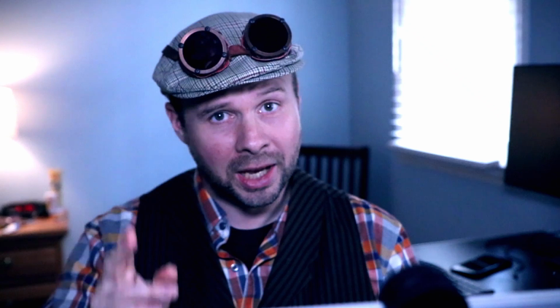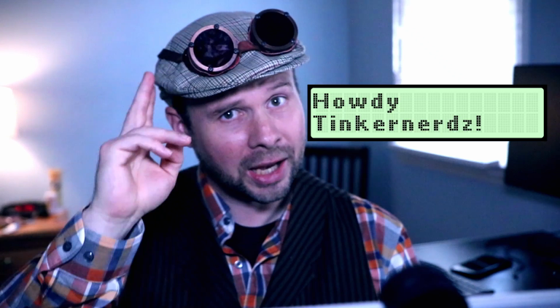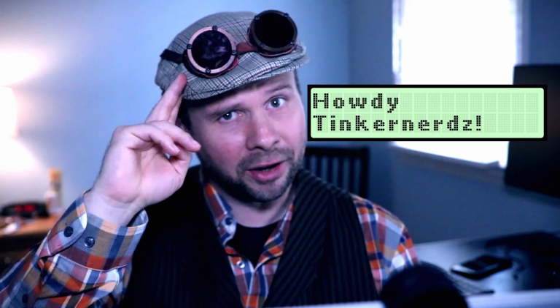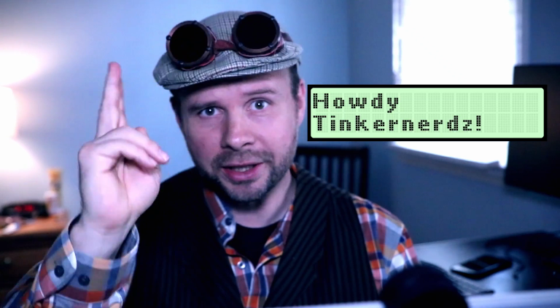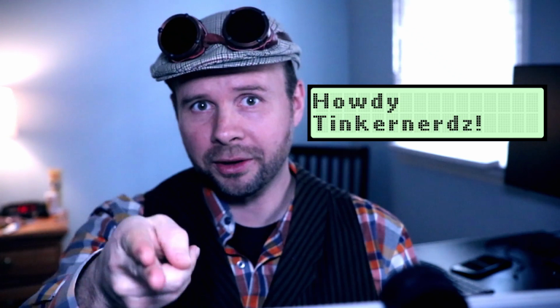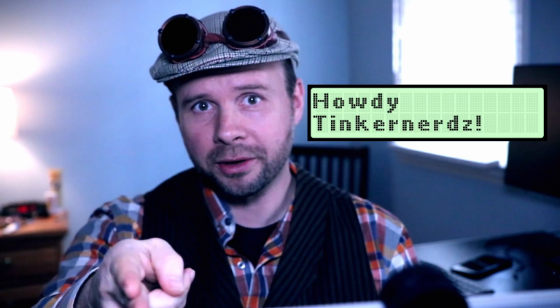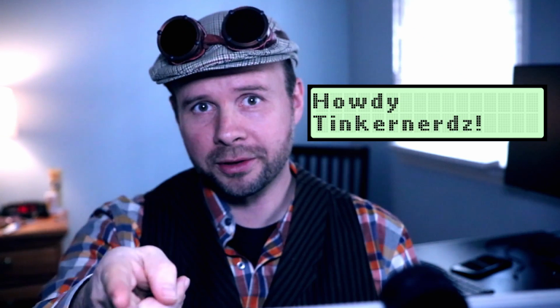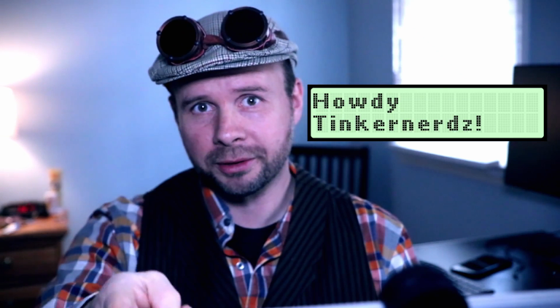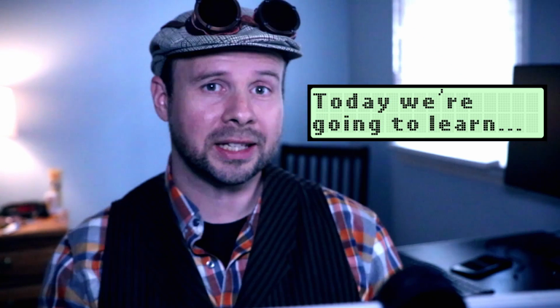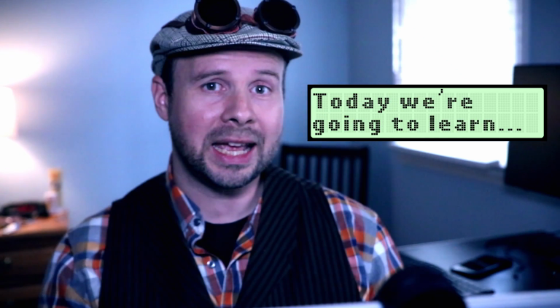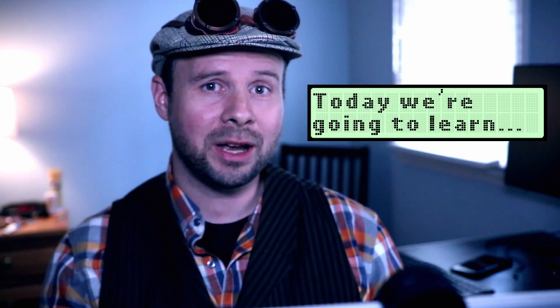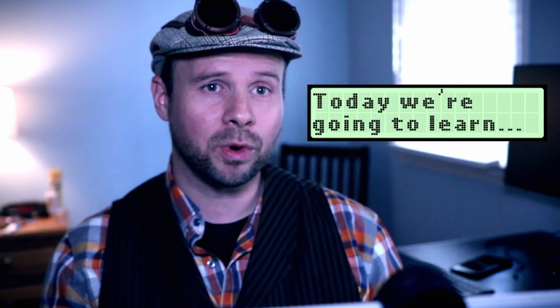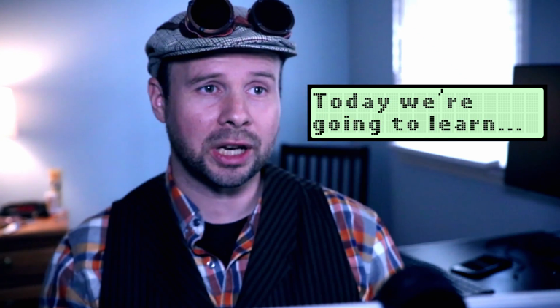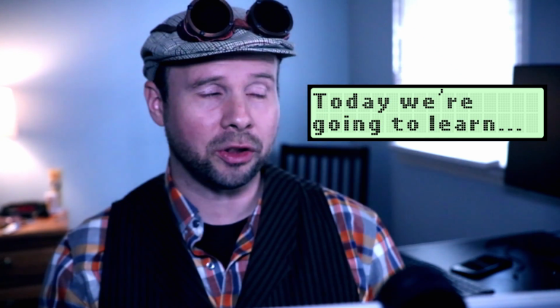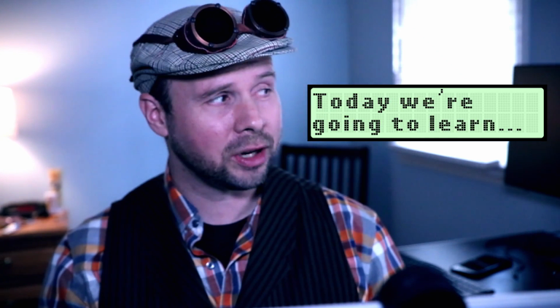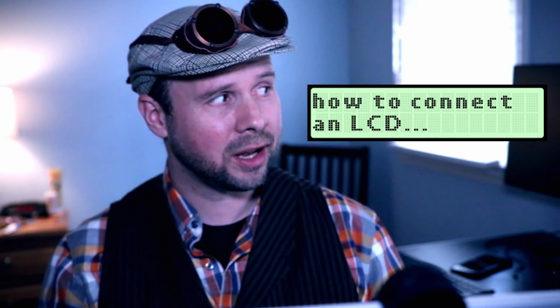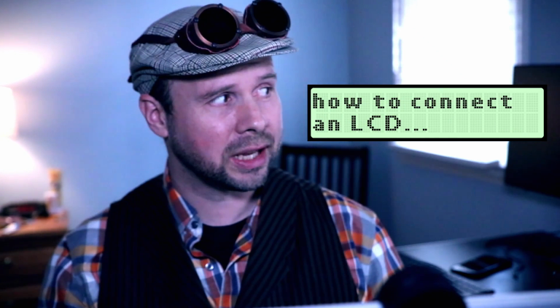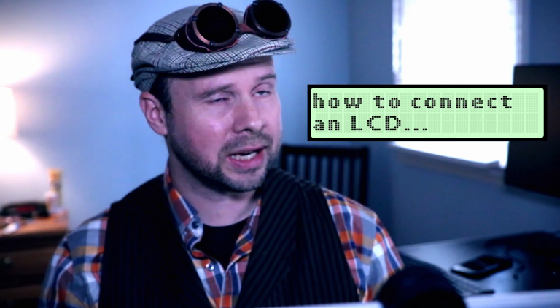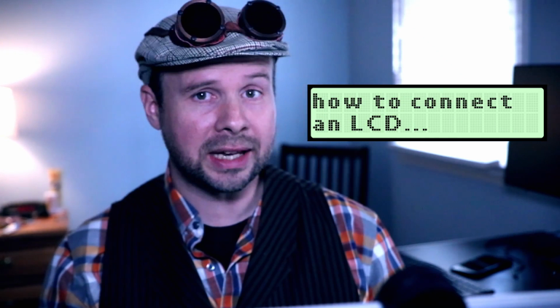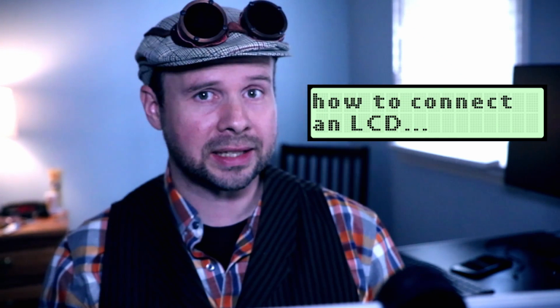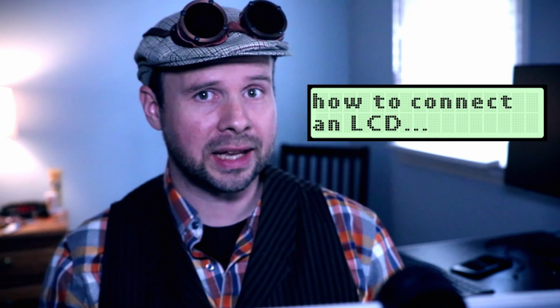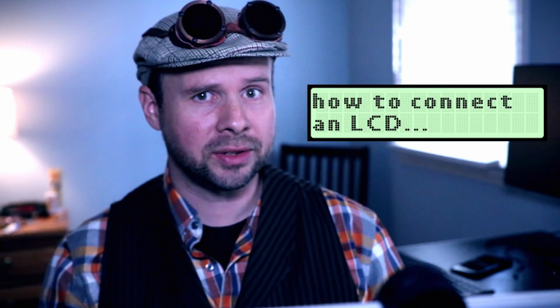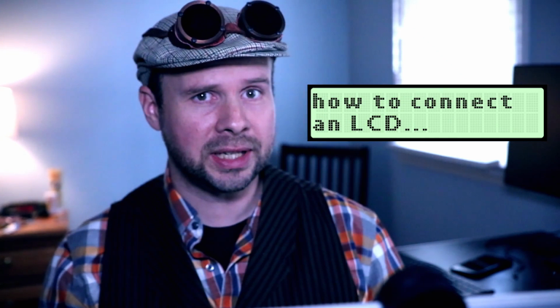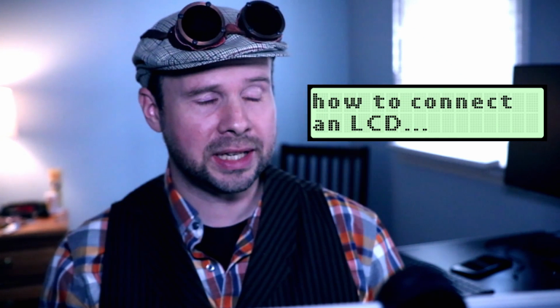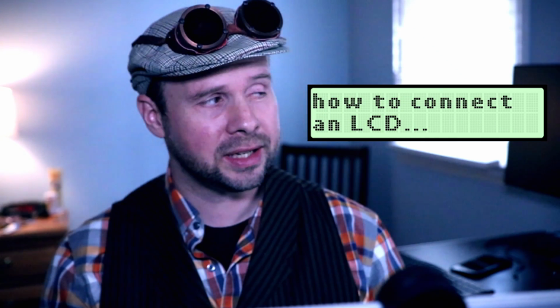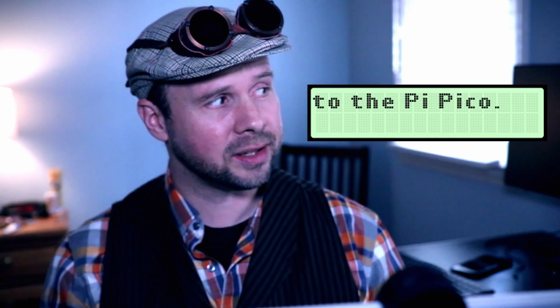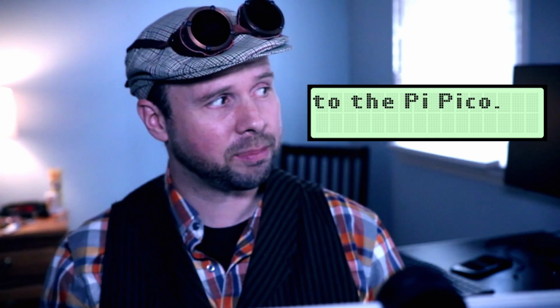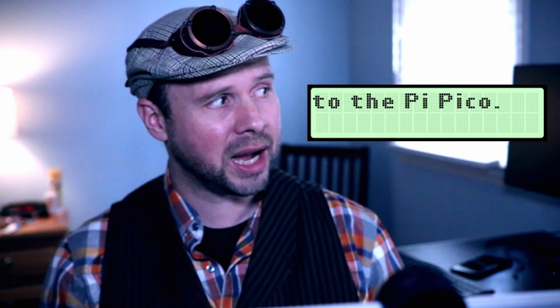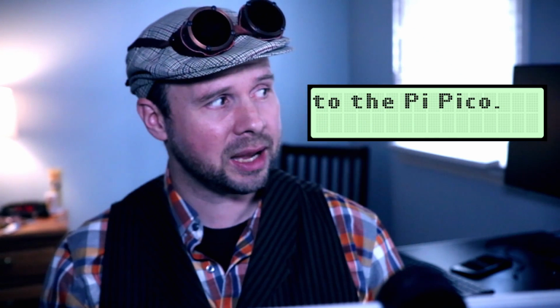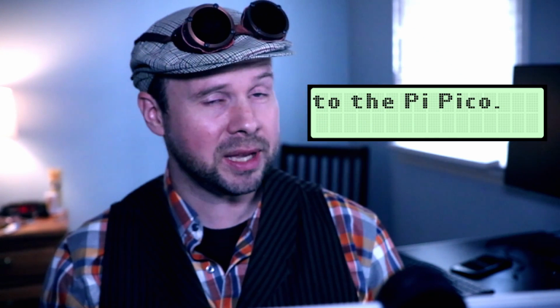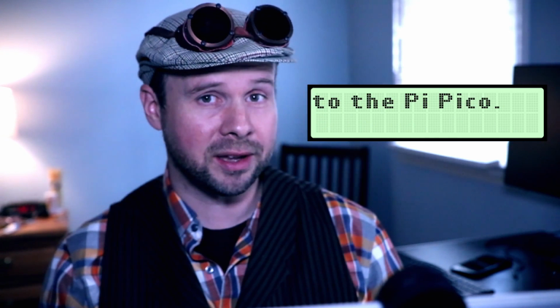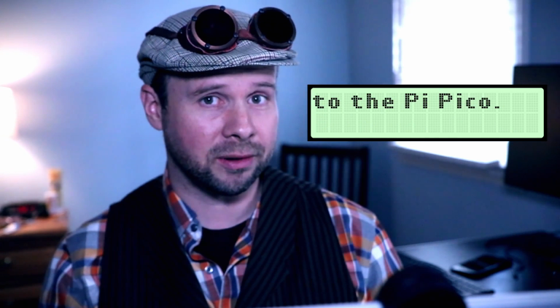Howdy Tinker Nerds. Today we're gonna learn how to connect an LCD to the Pi Pico.